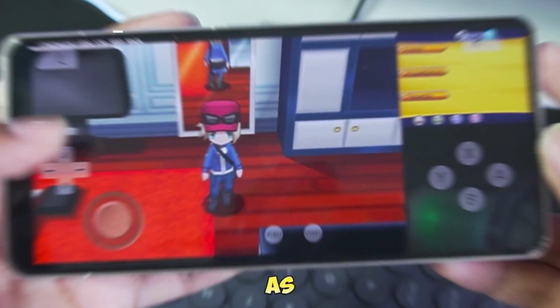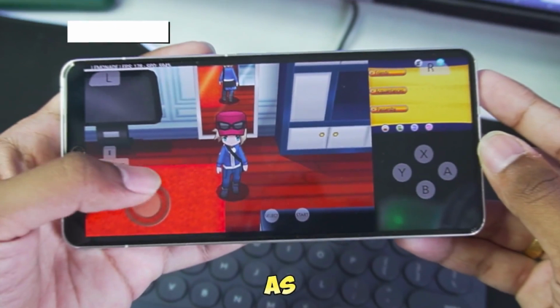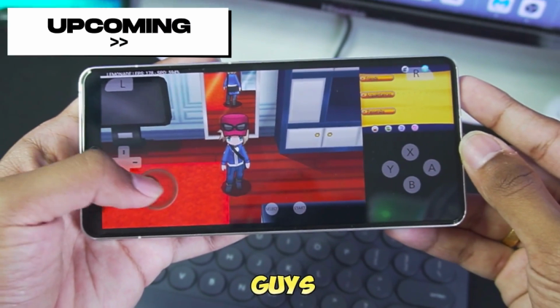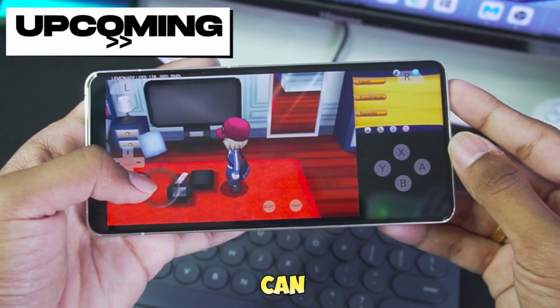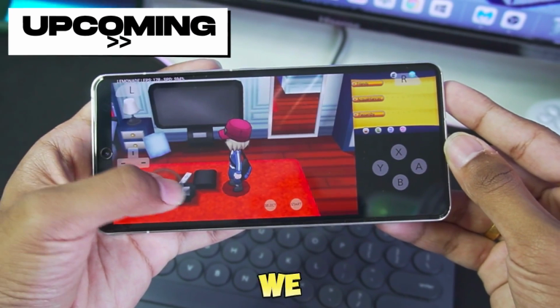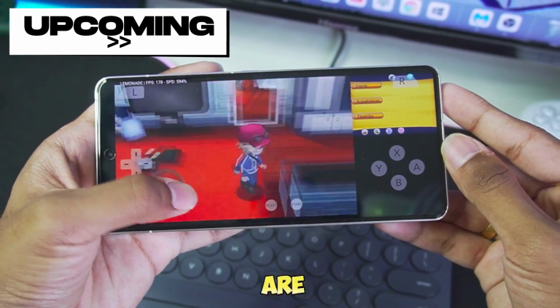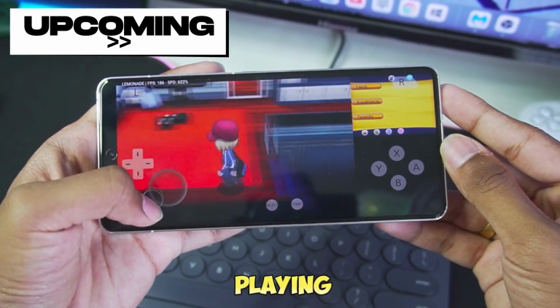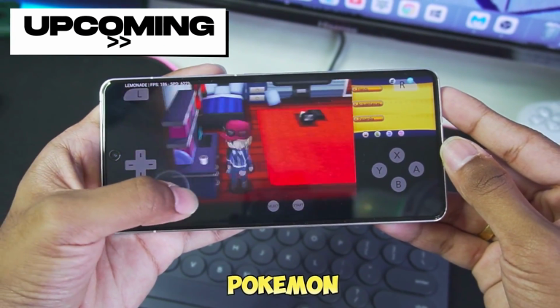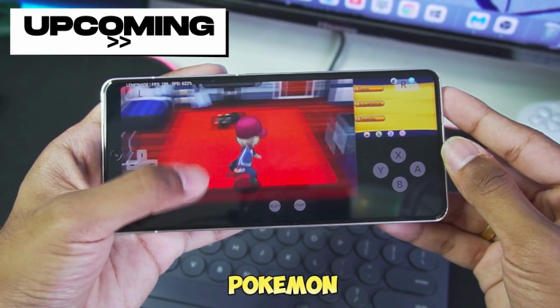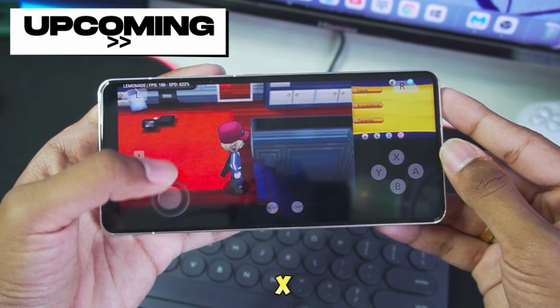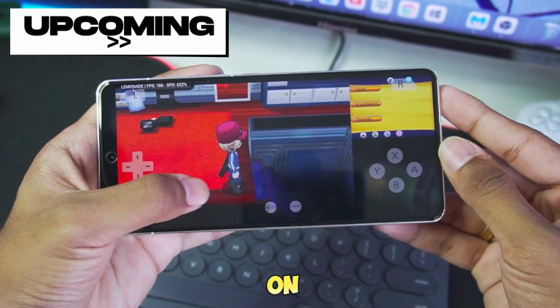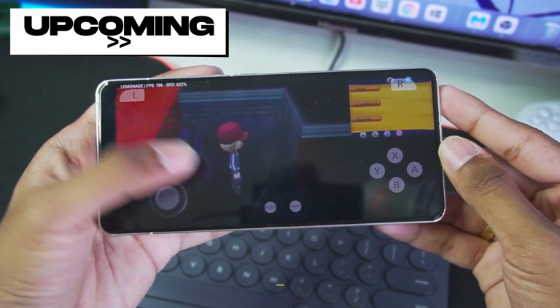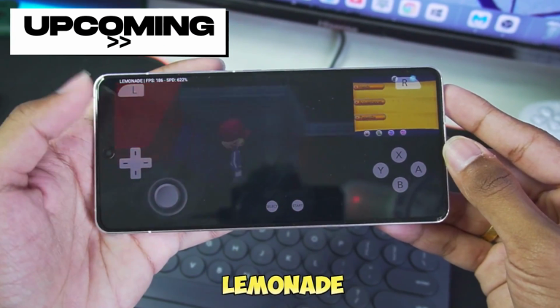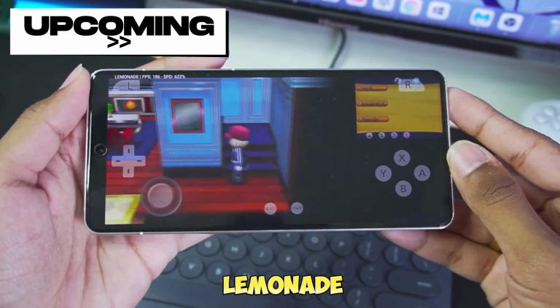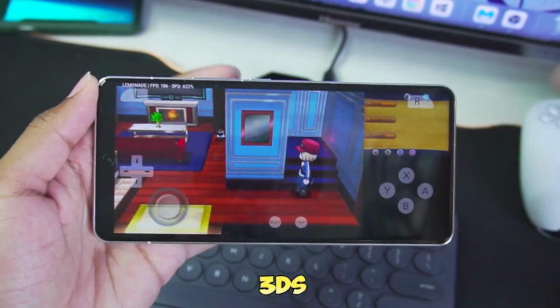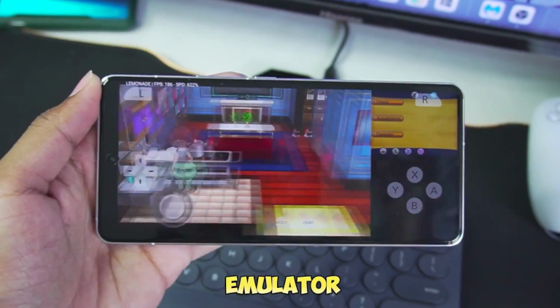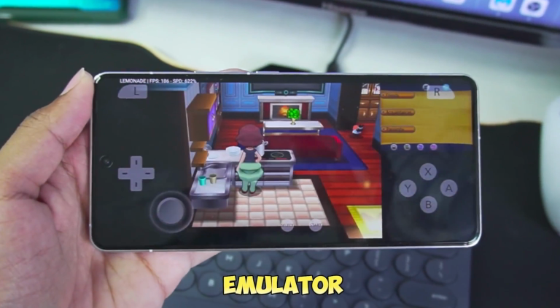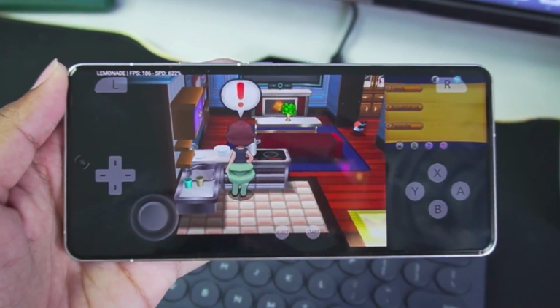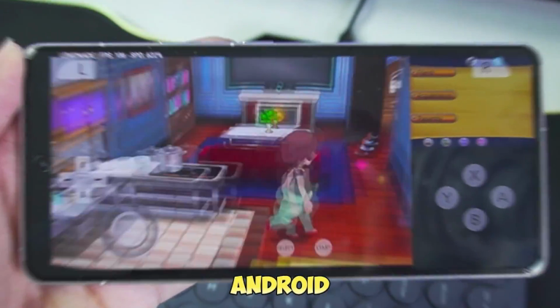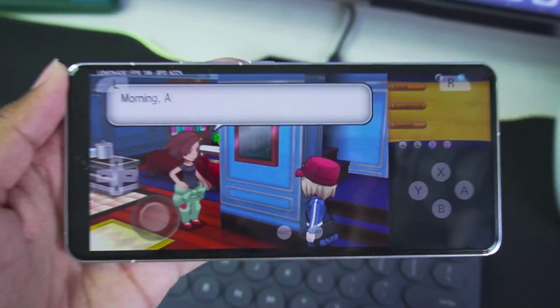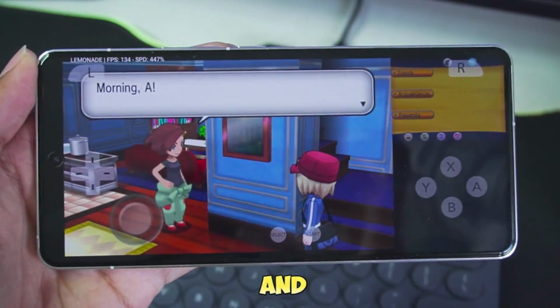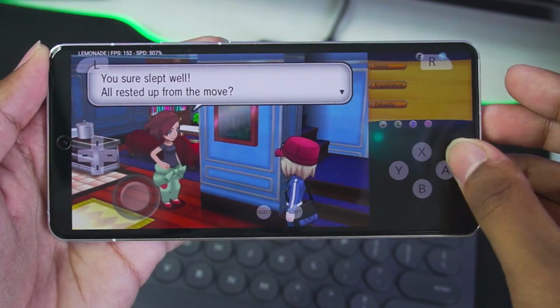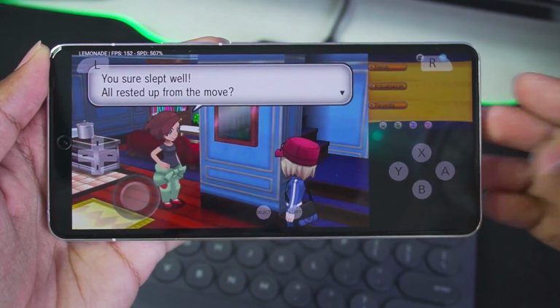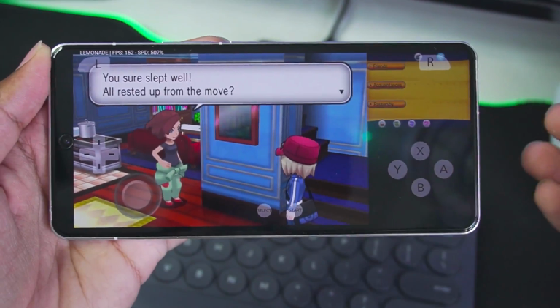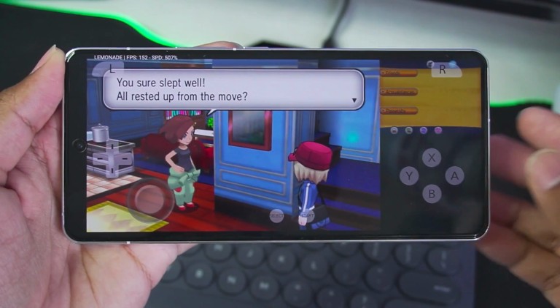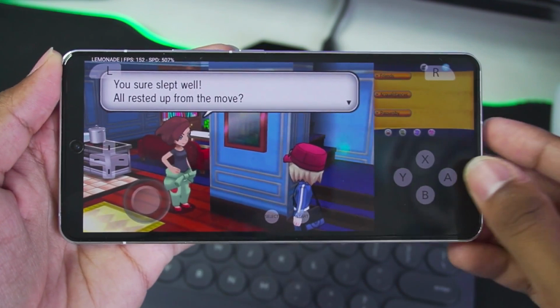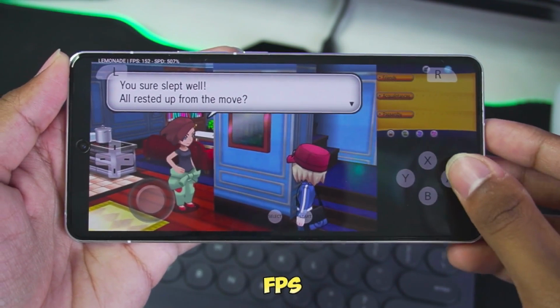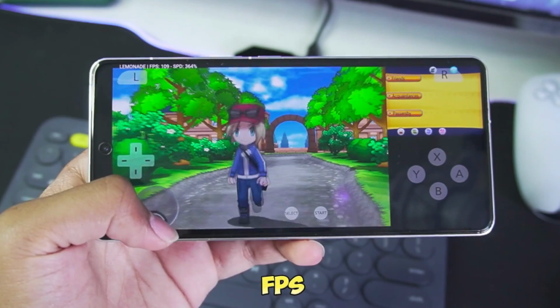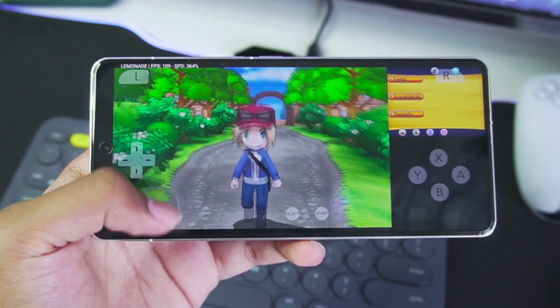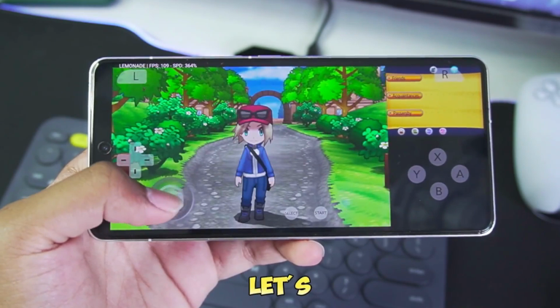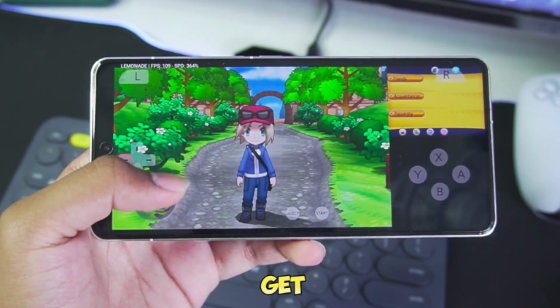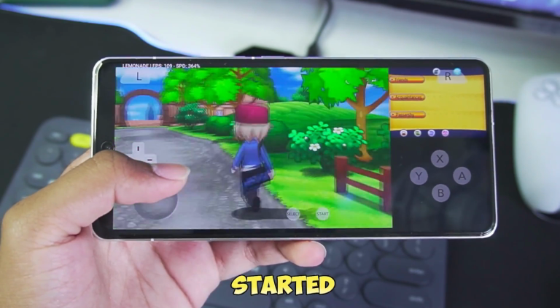As you guys can see, we are playing Pokemon X on the Lemonade 3D Simulator on Android and getting more than 150 FPS. Let's get started.